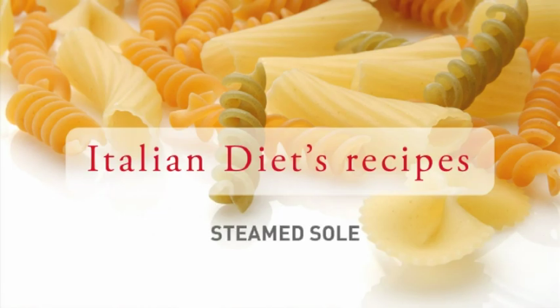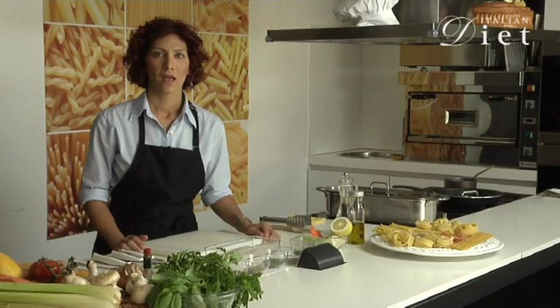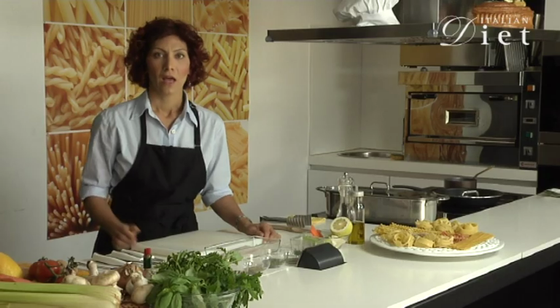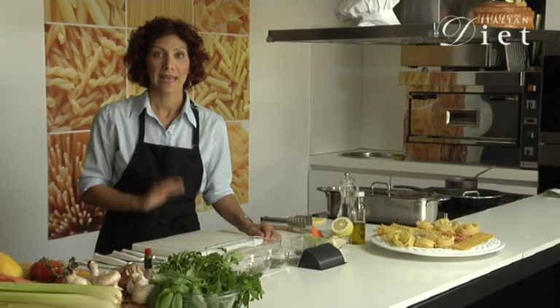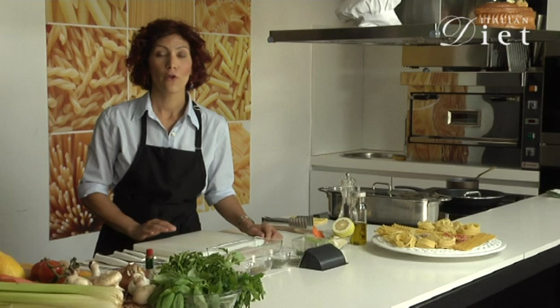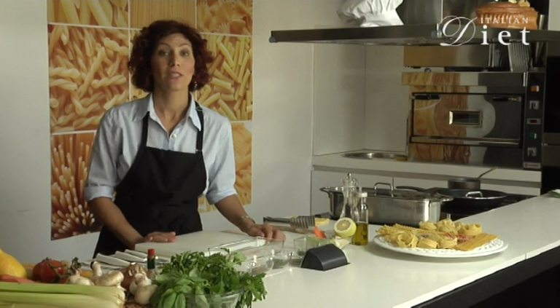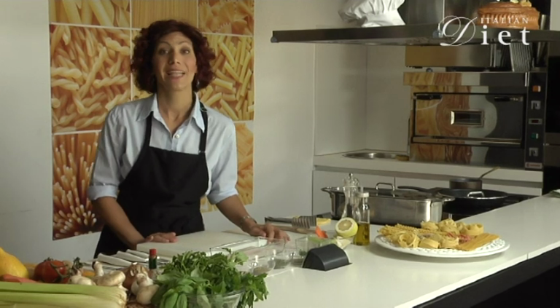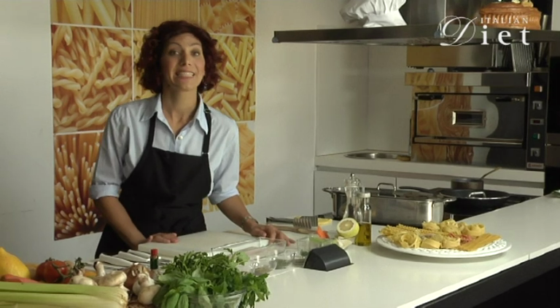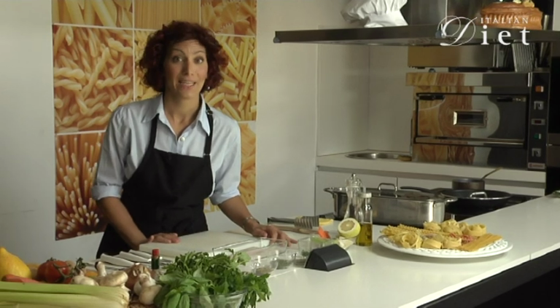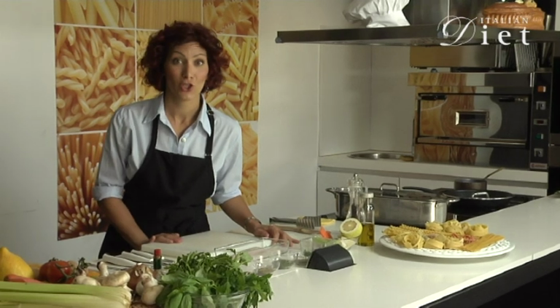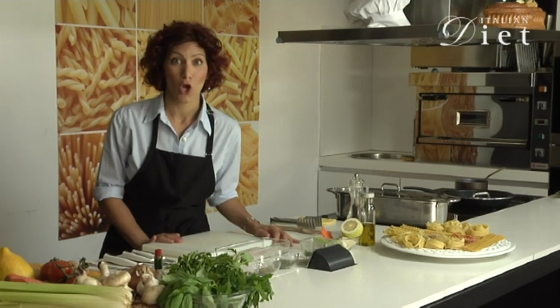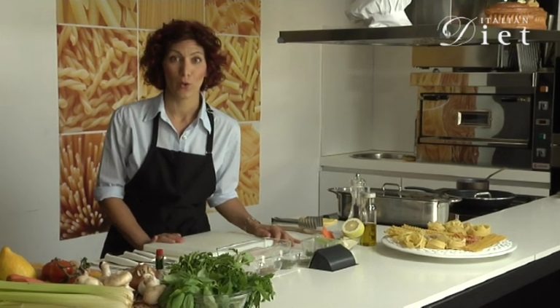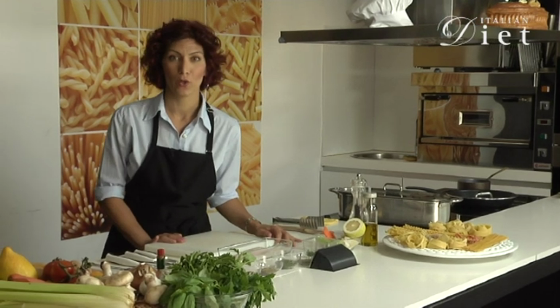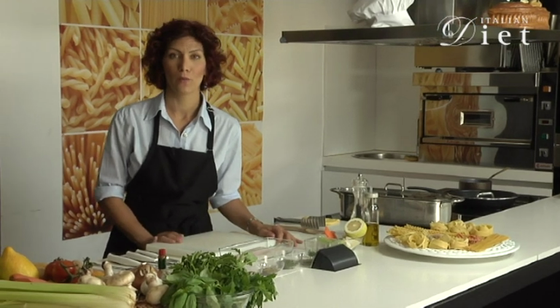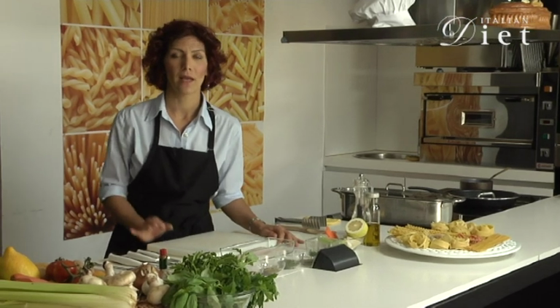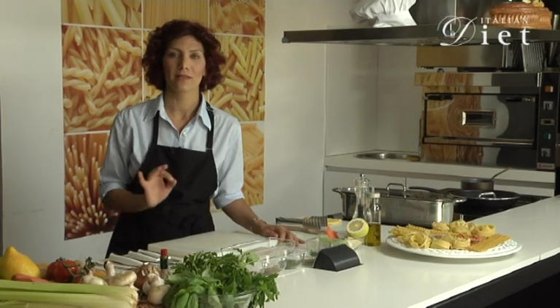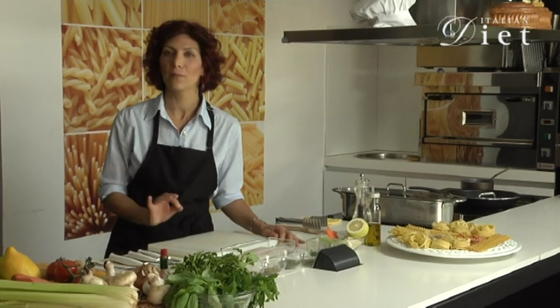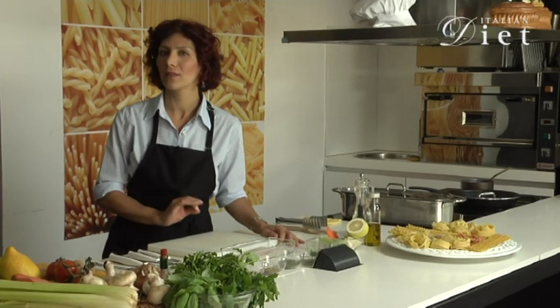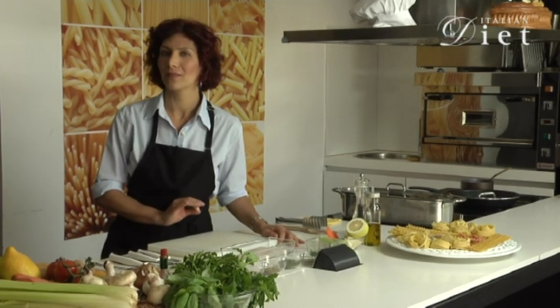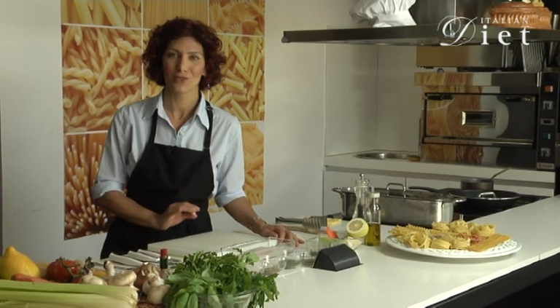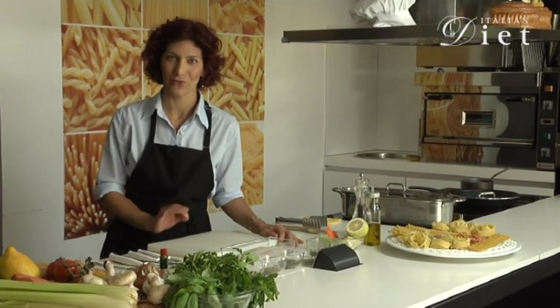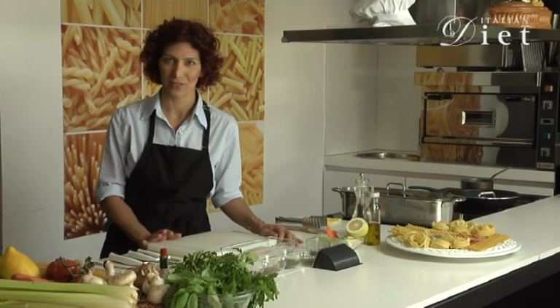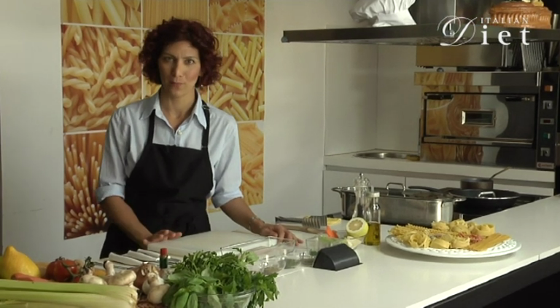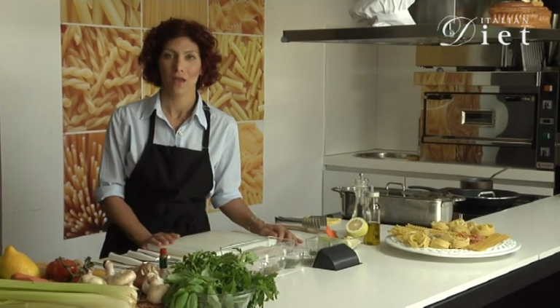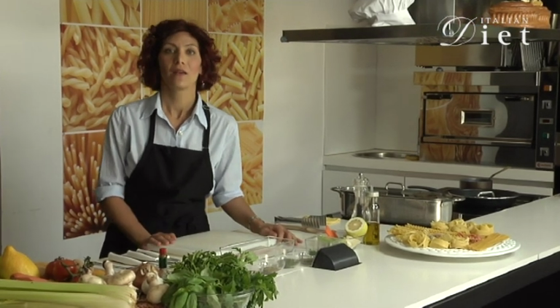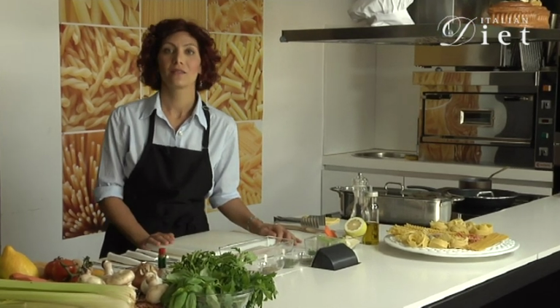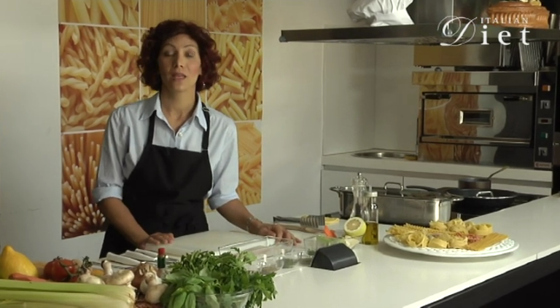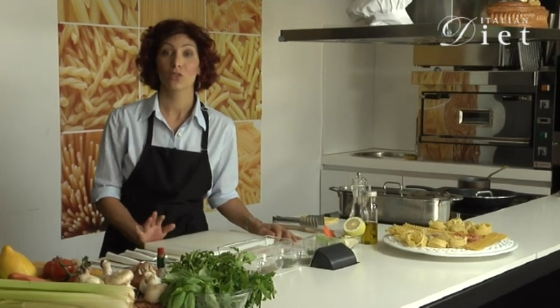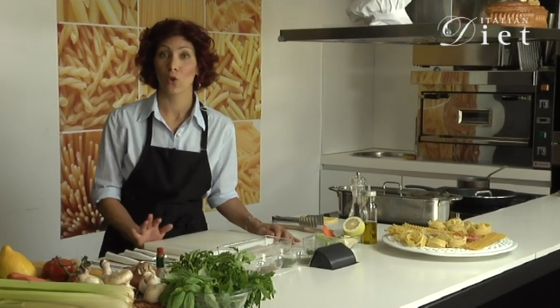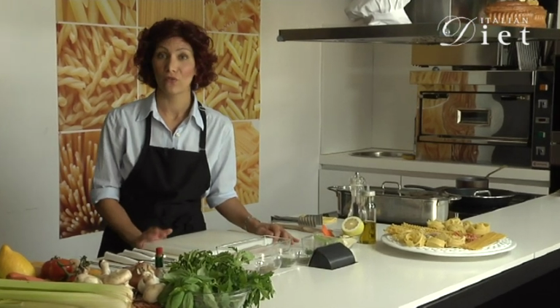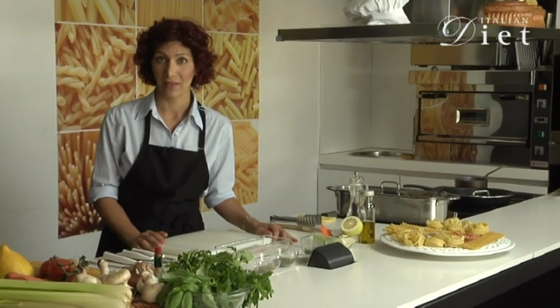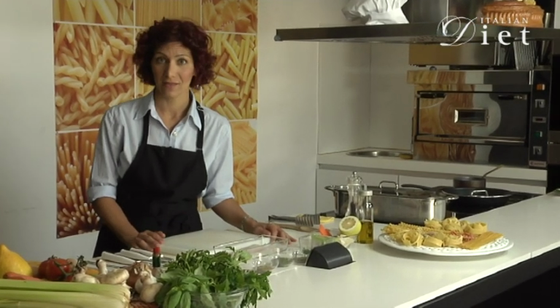And now for ItalianDiet.com we're going to make a simple and delicious recipe: steamed salt fillets.